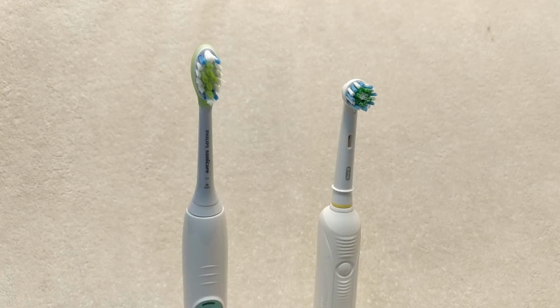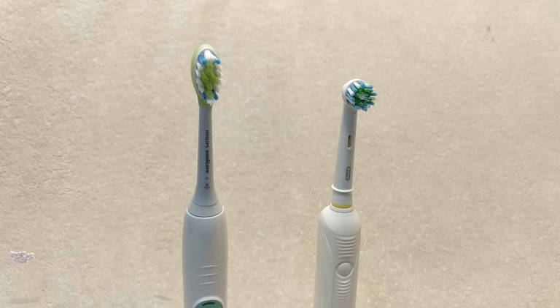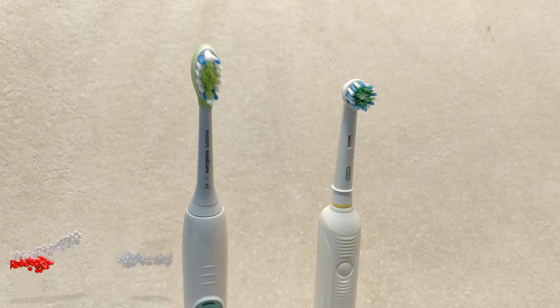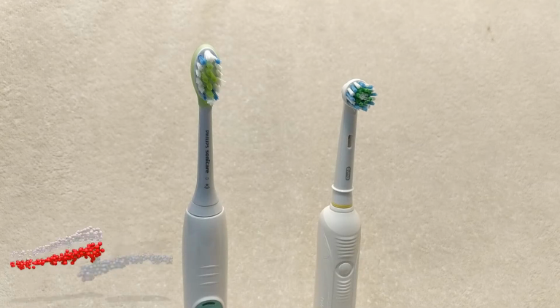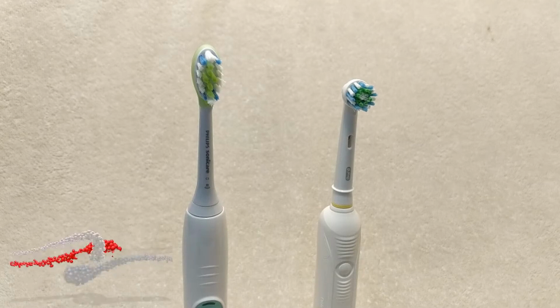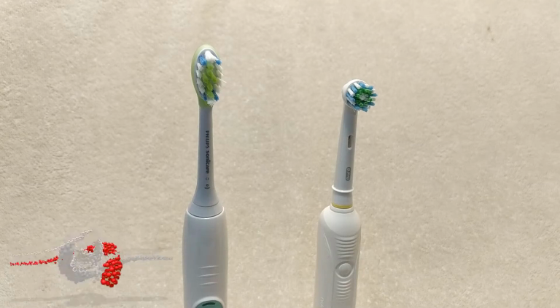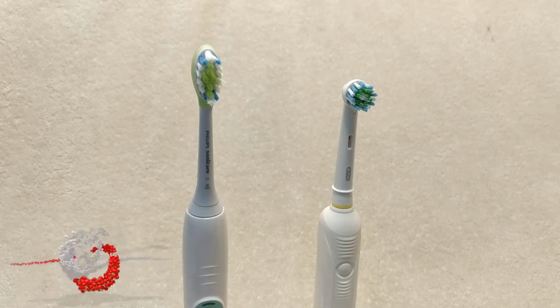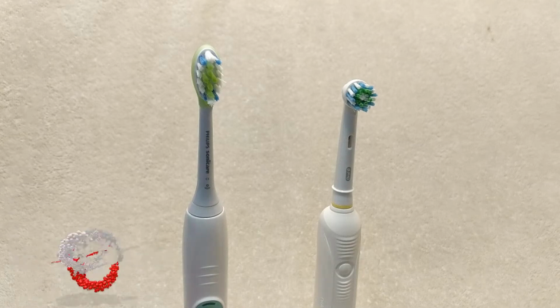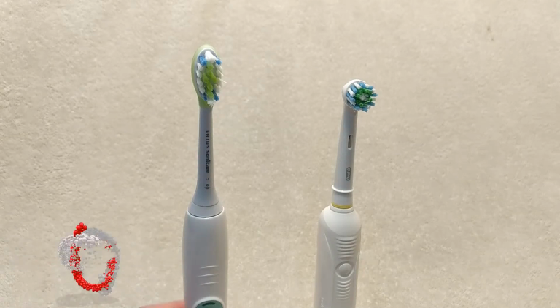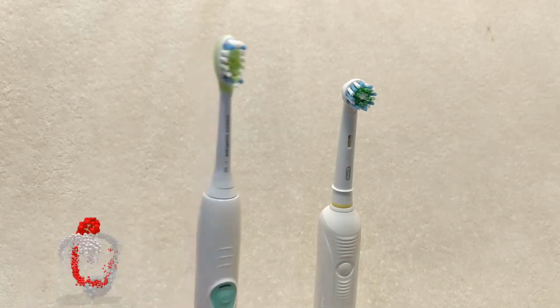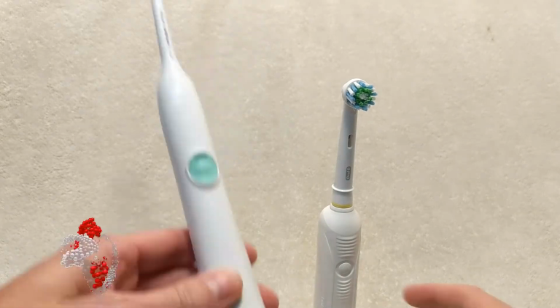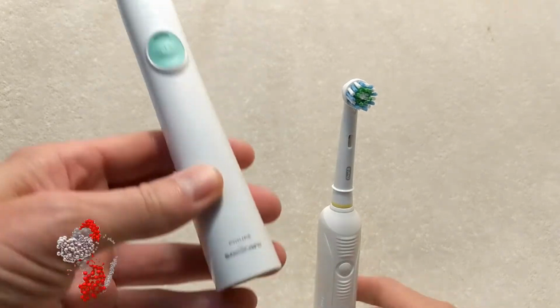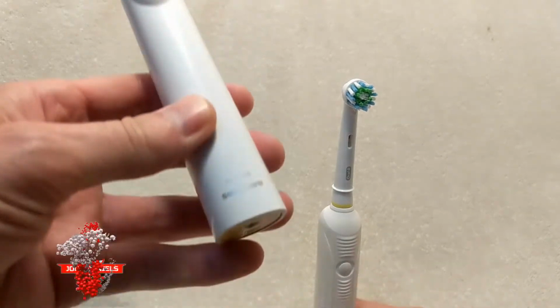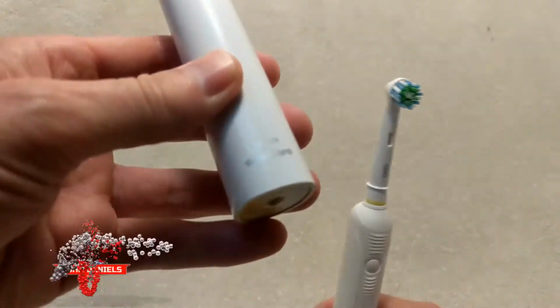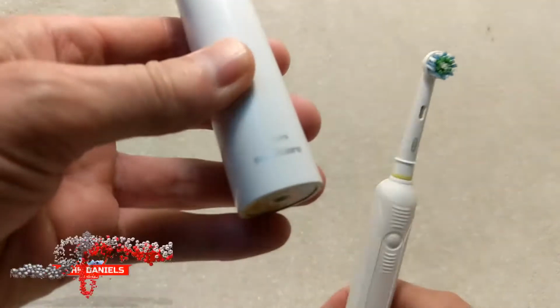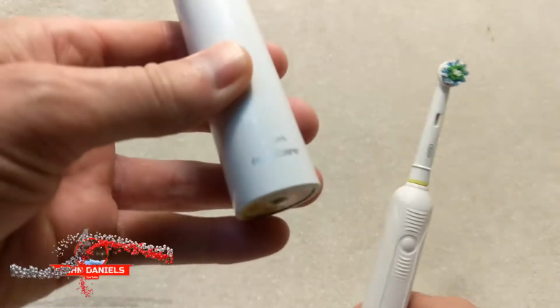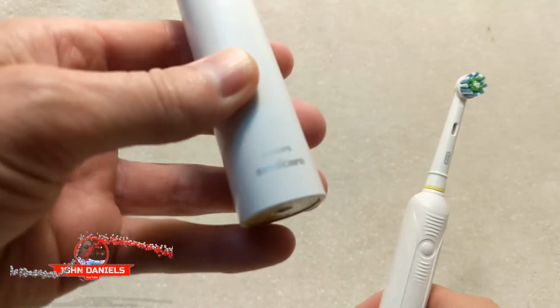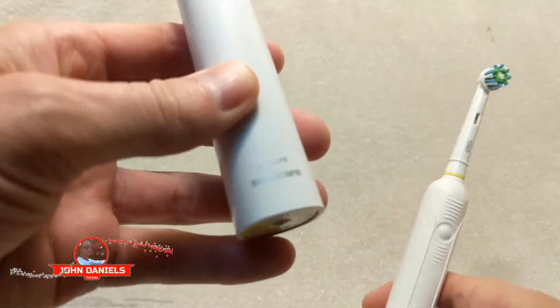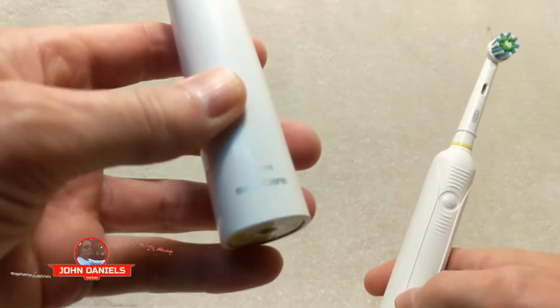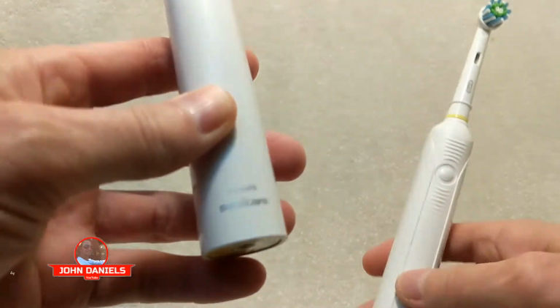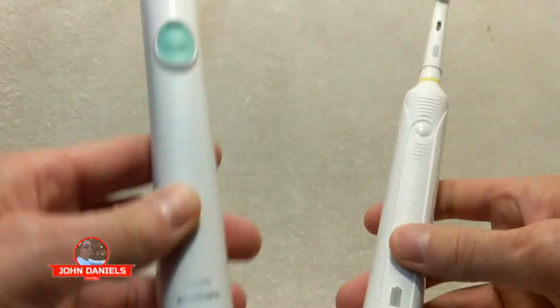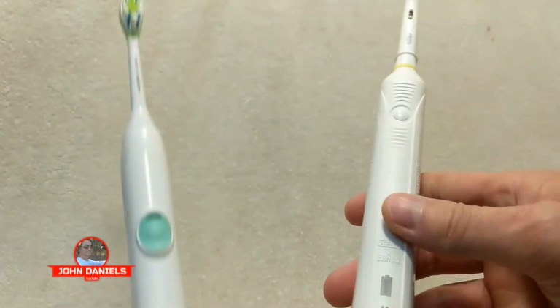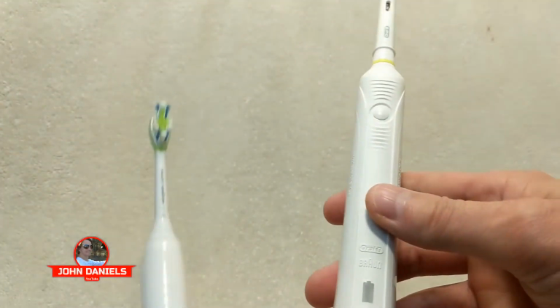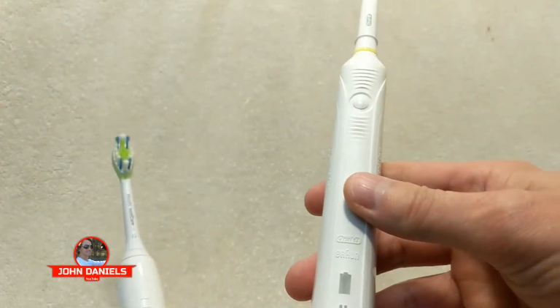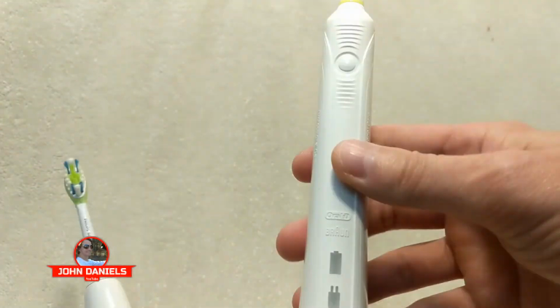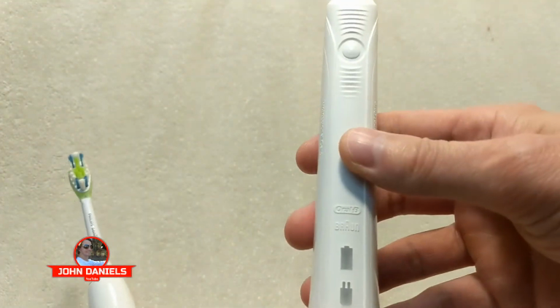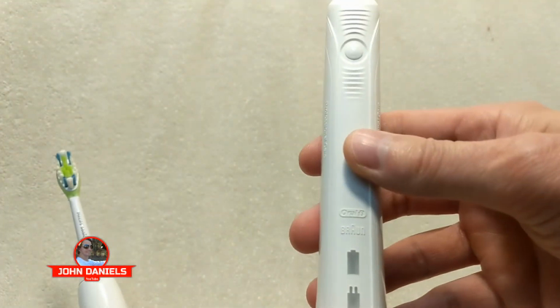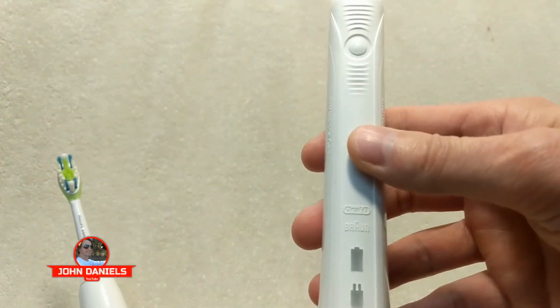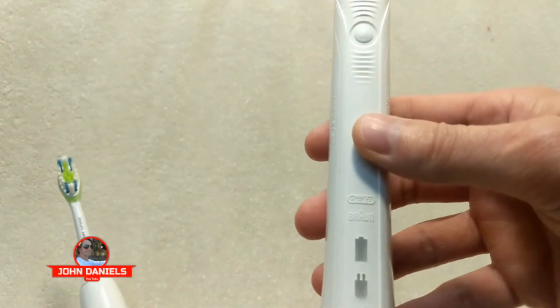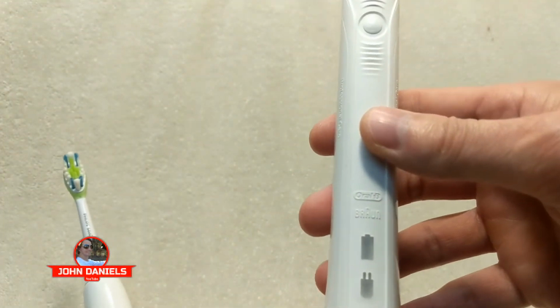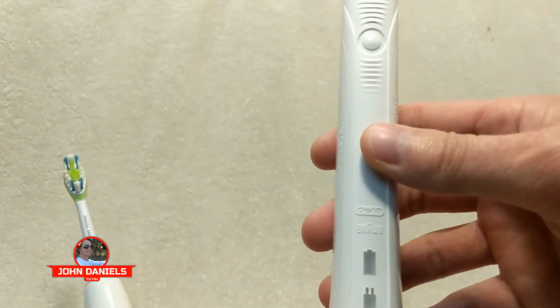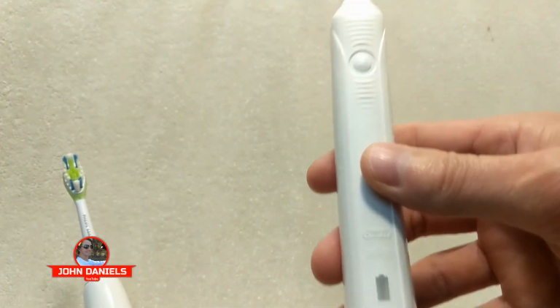In this video, we pit Philips Sonicare against Oral-B.